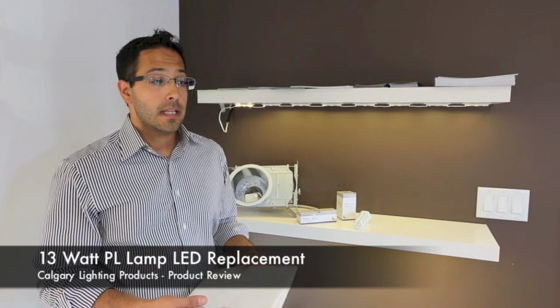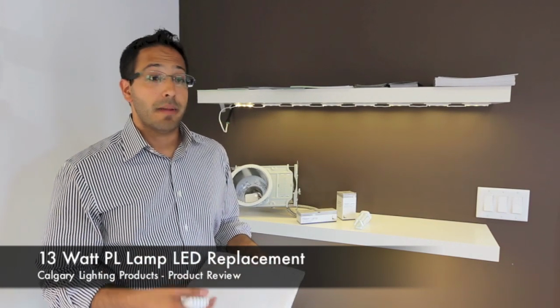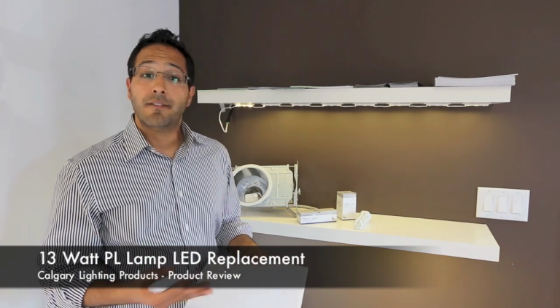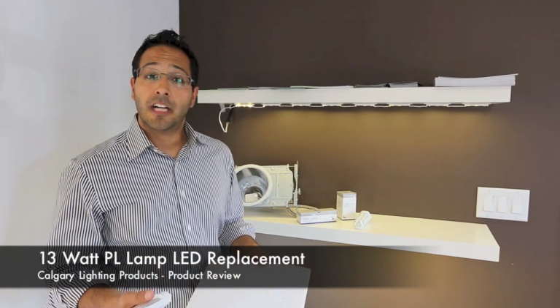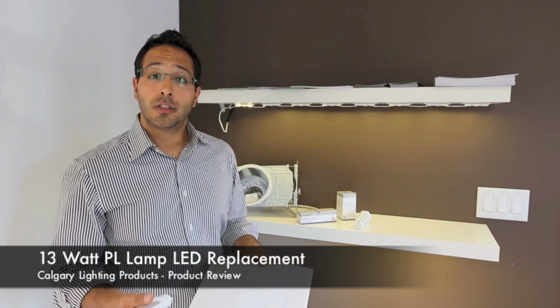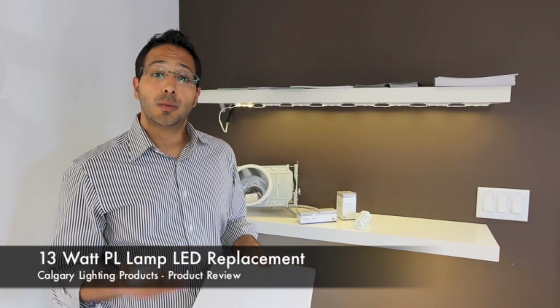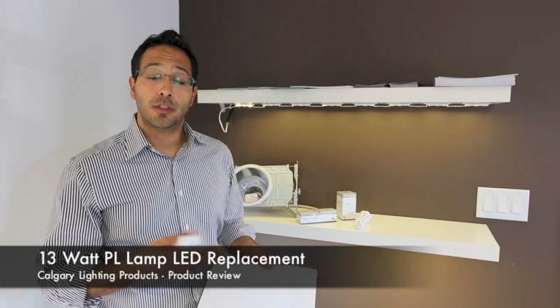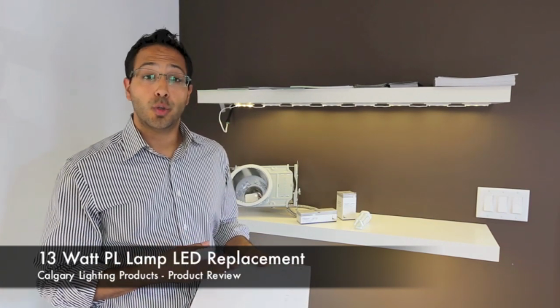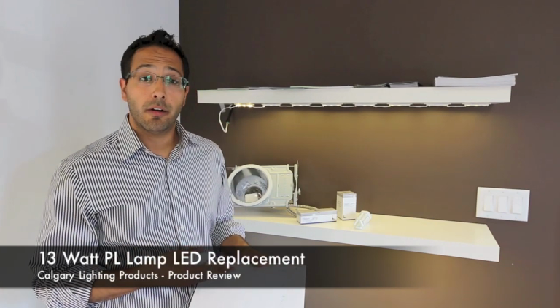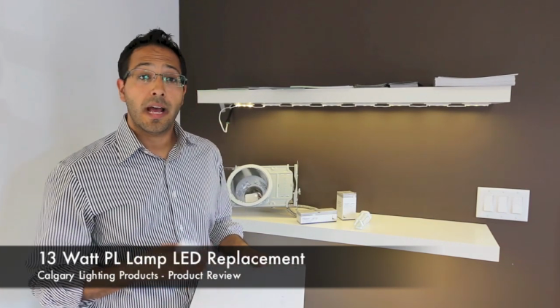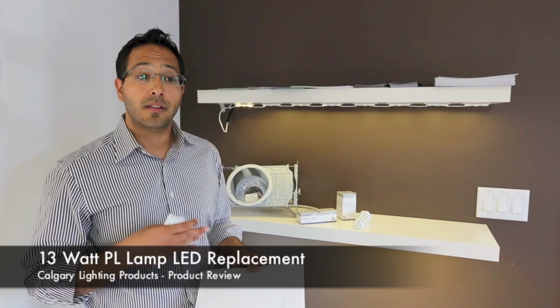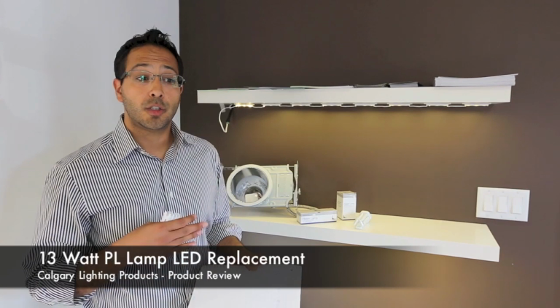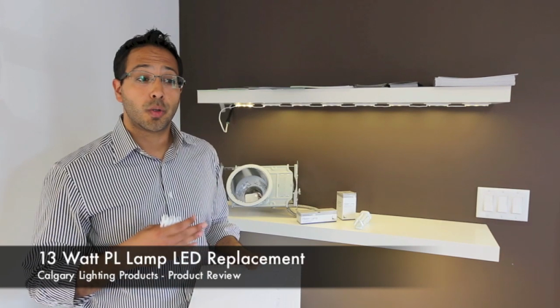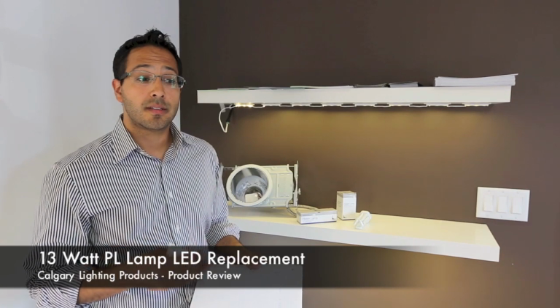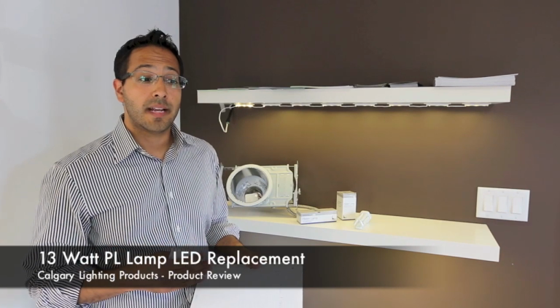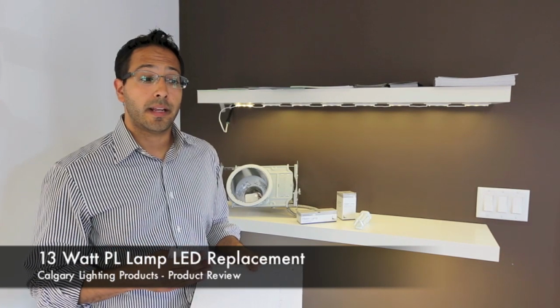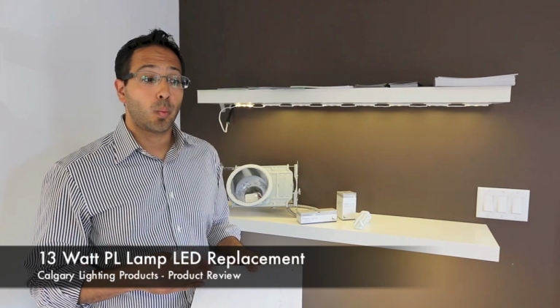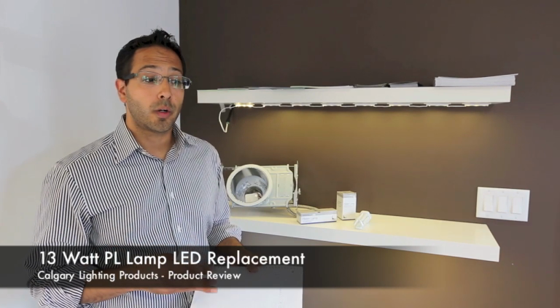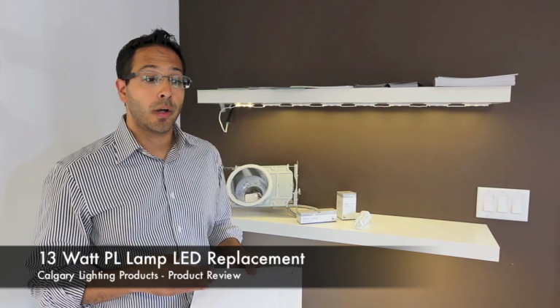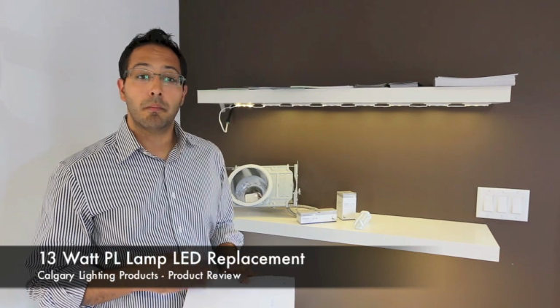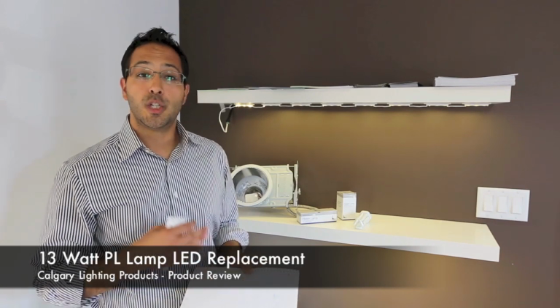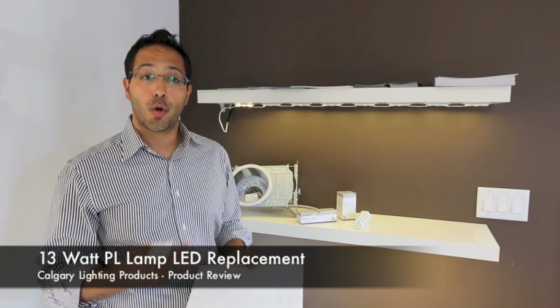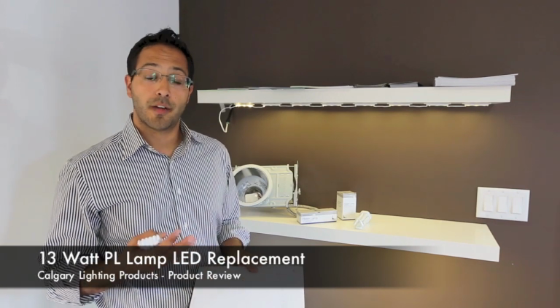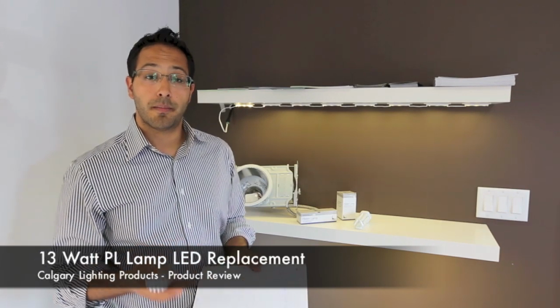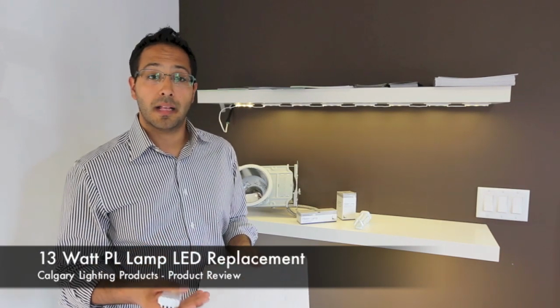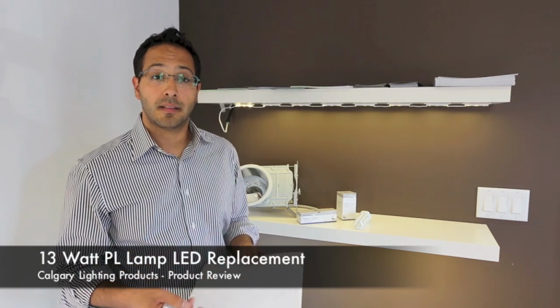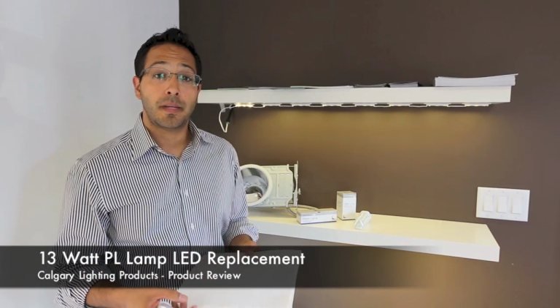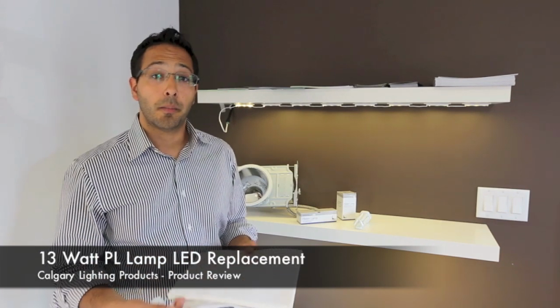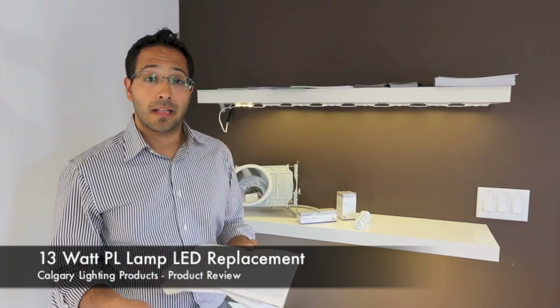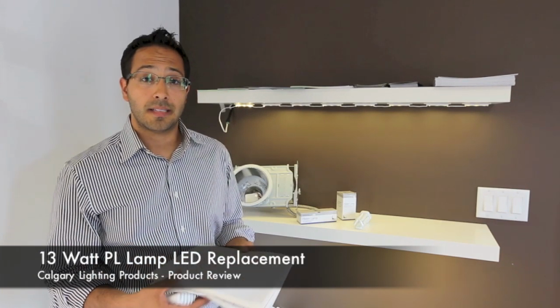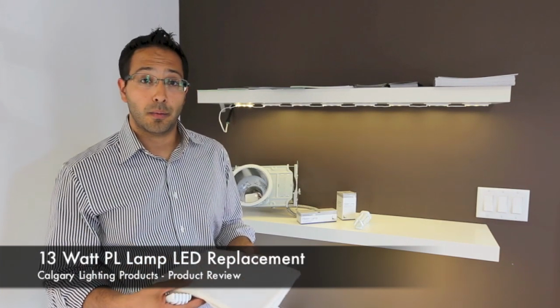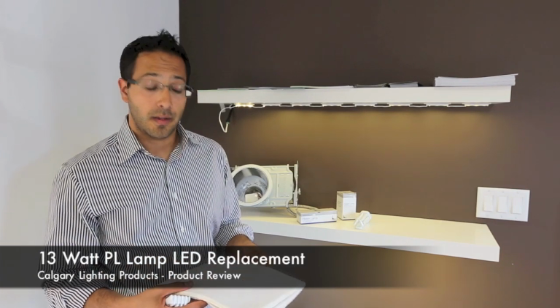The manufacturer, which is Lunera, has assured us that it will work on the majority of PL ballasts out there.